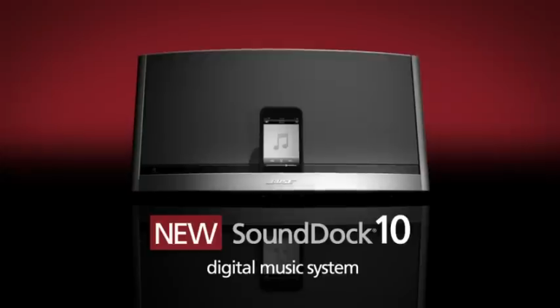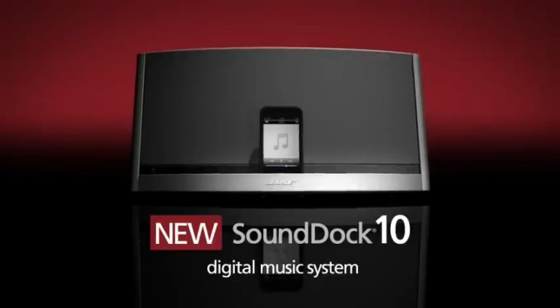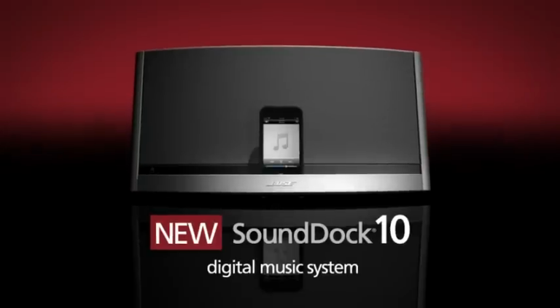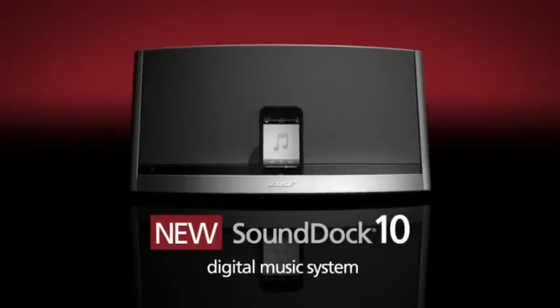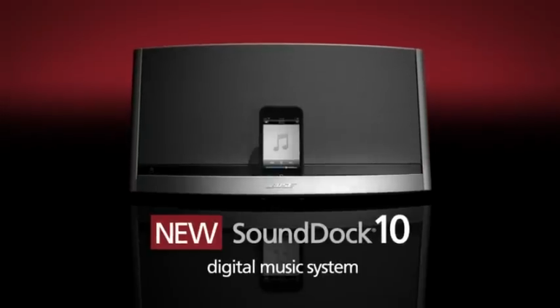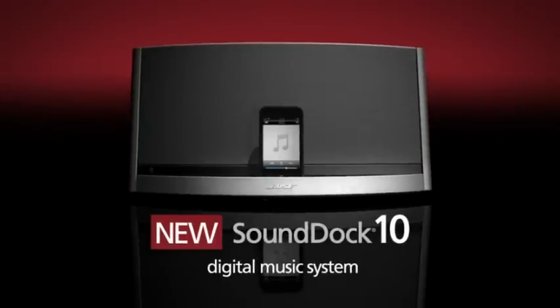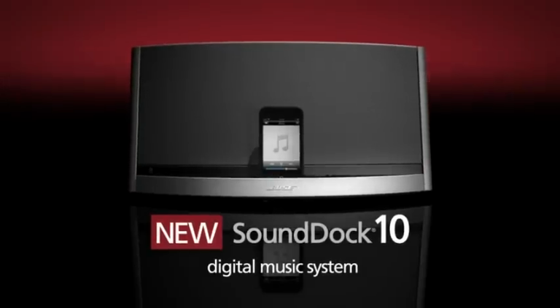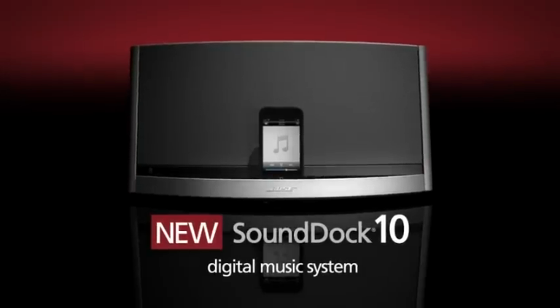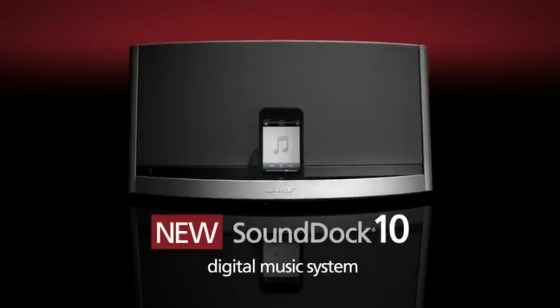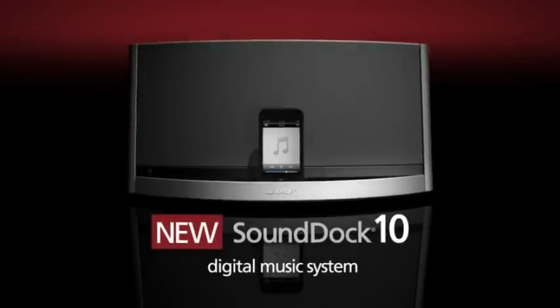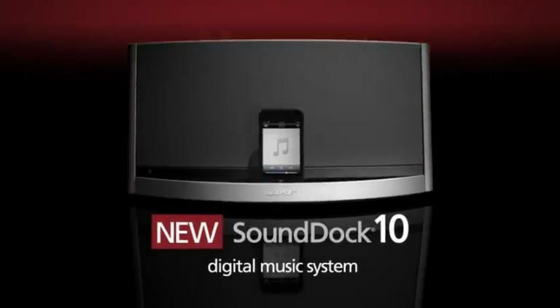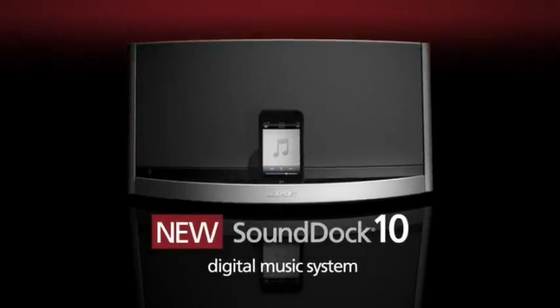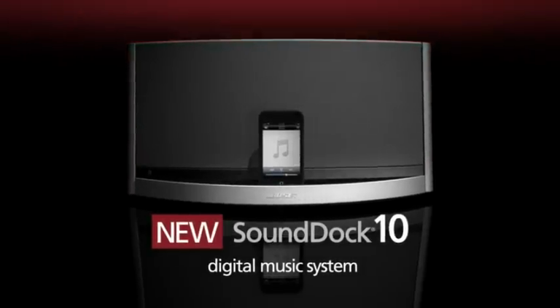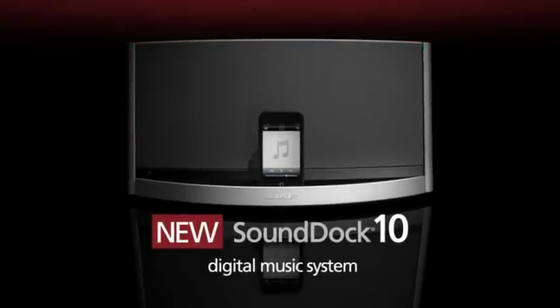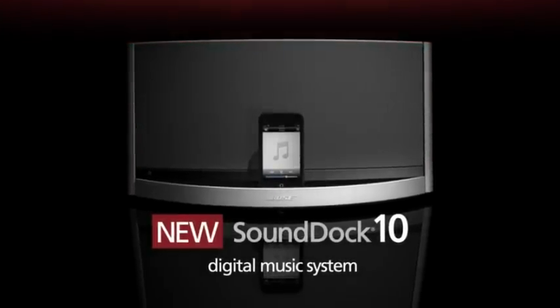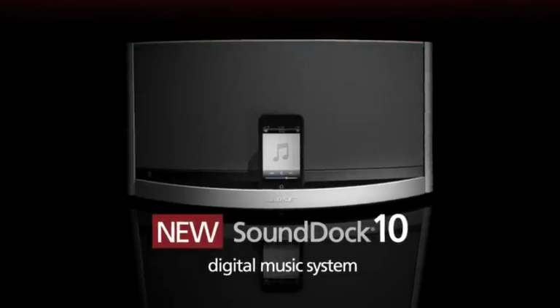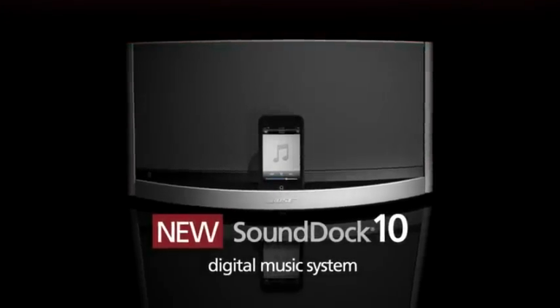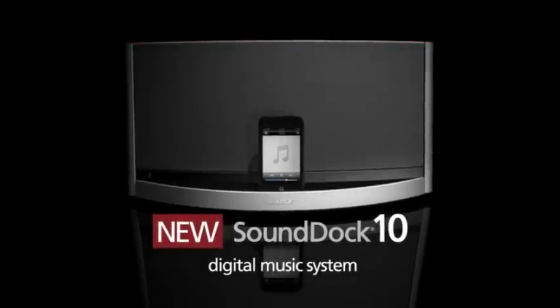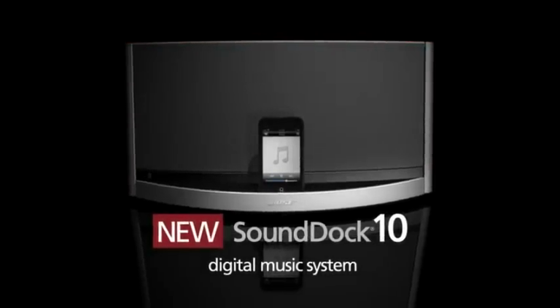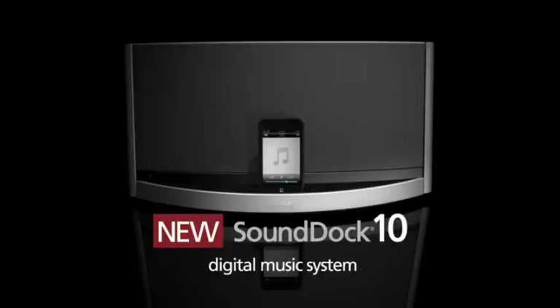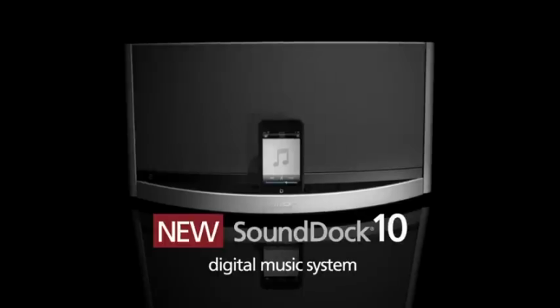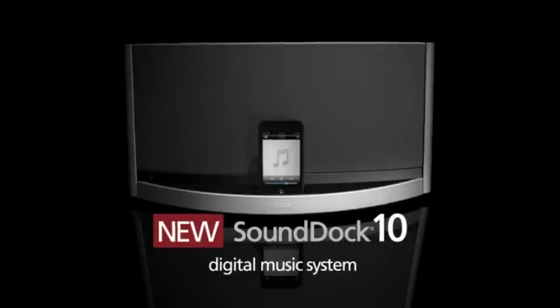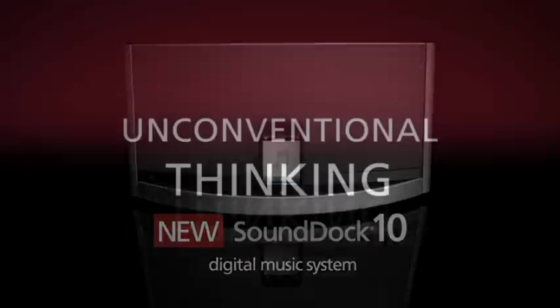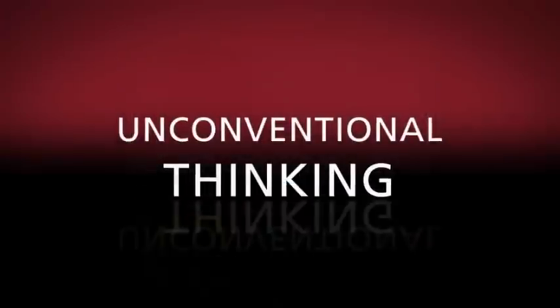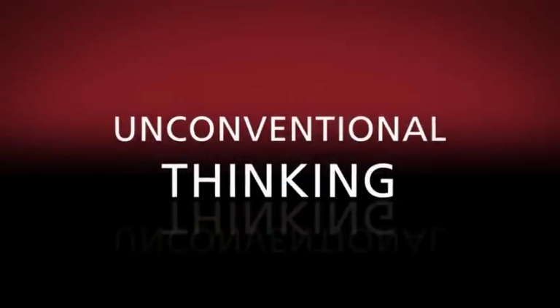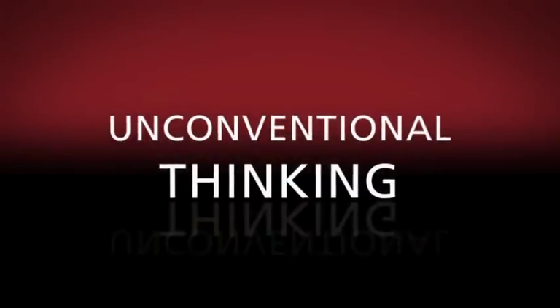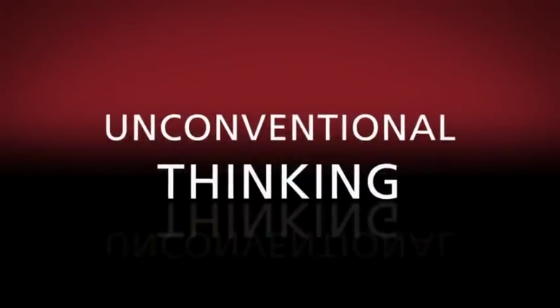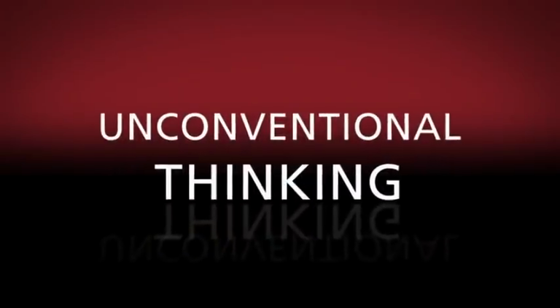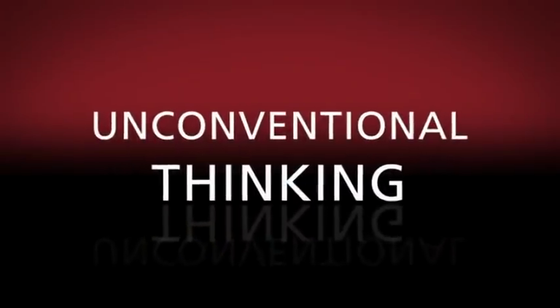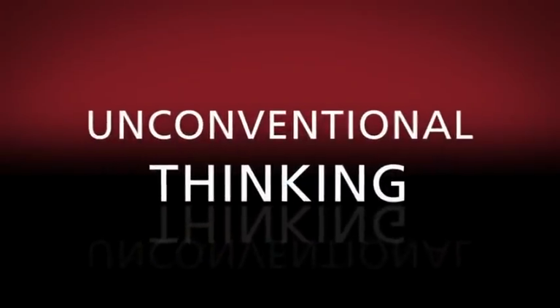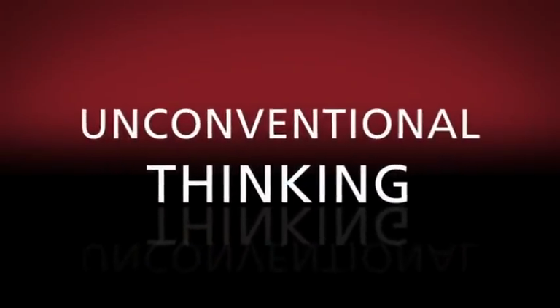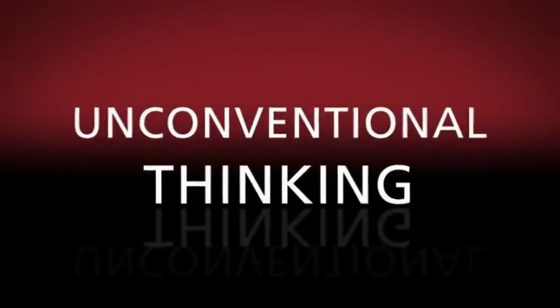What's behind the performance of the SoundDock 10 digital music system? Unconventional thinking.